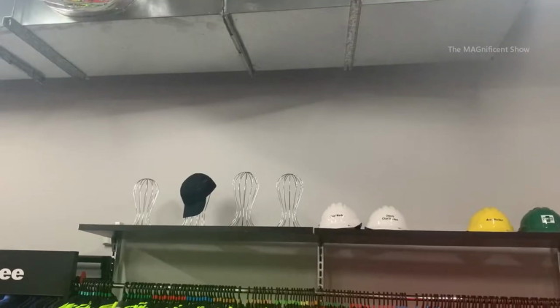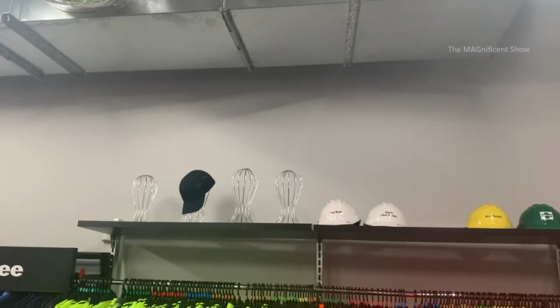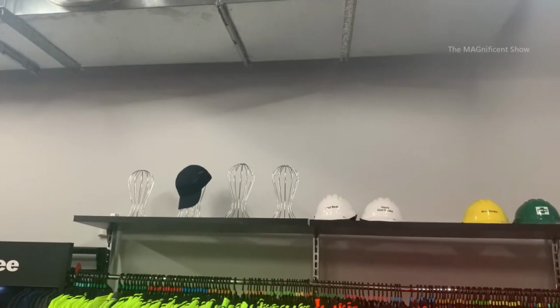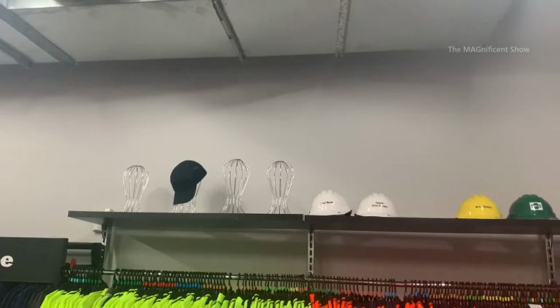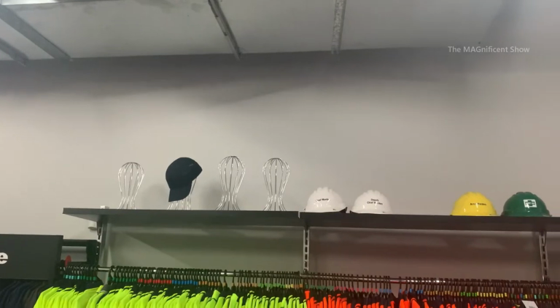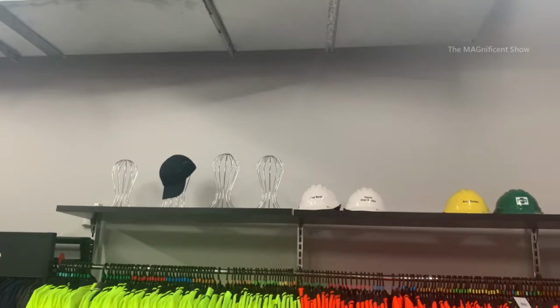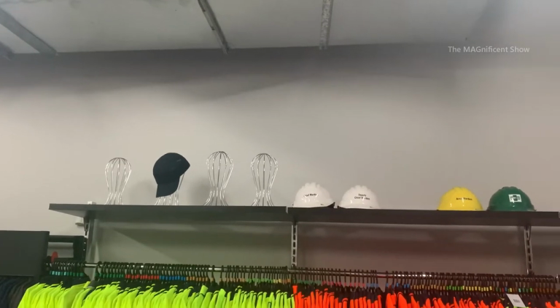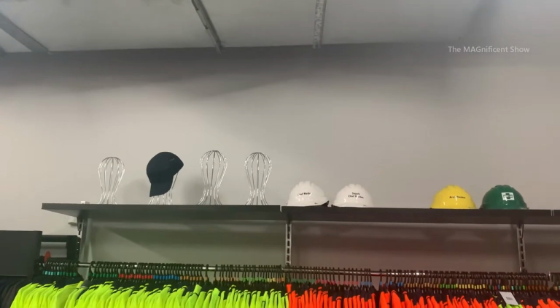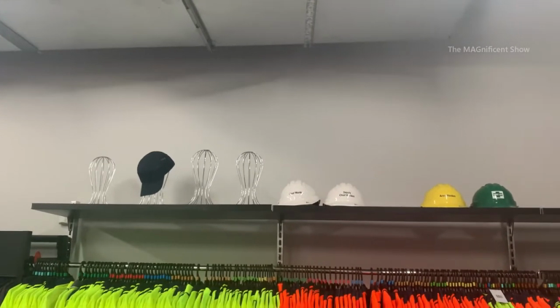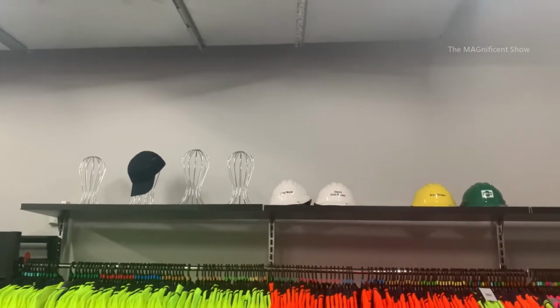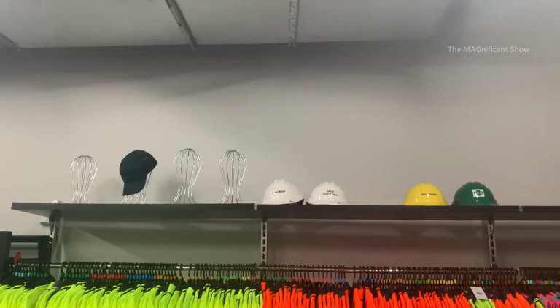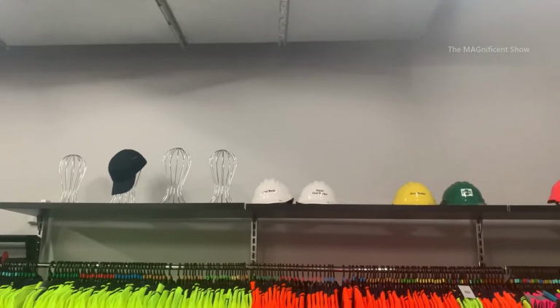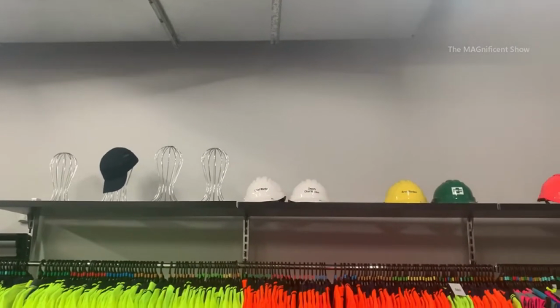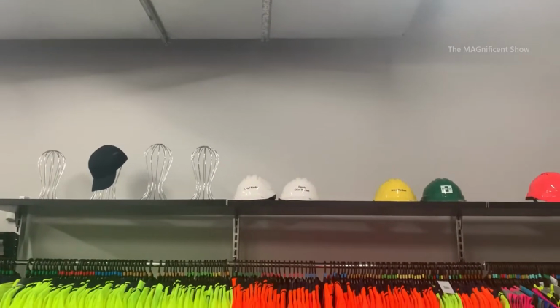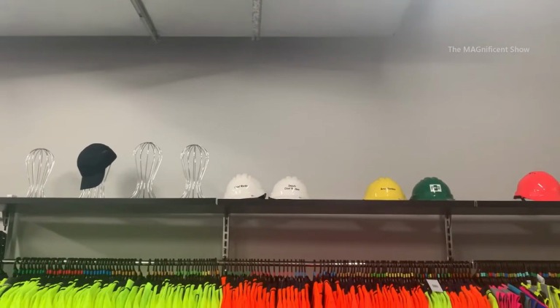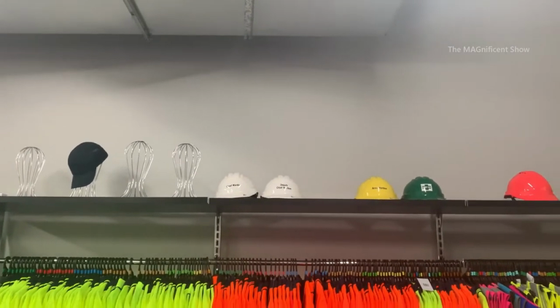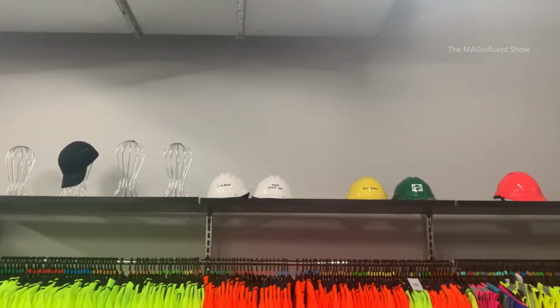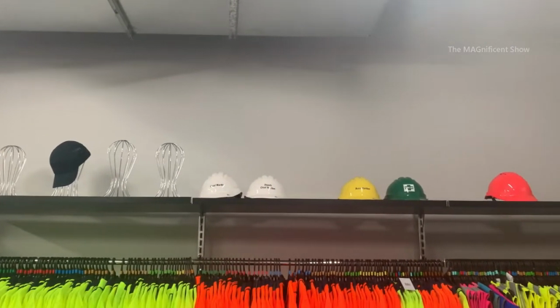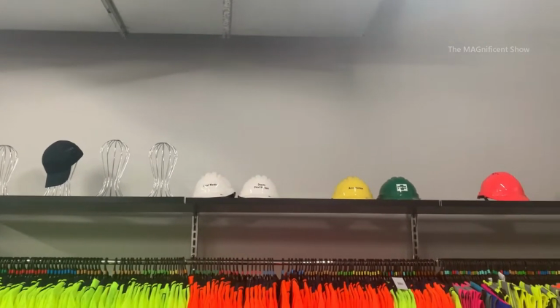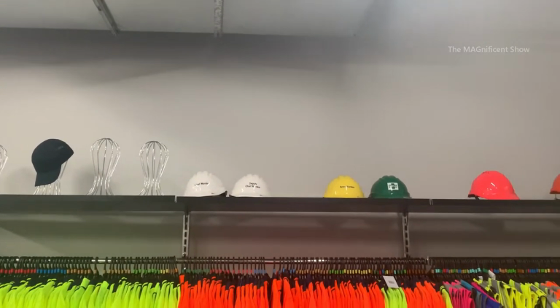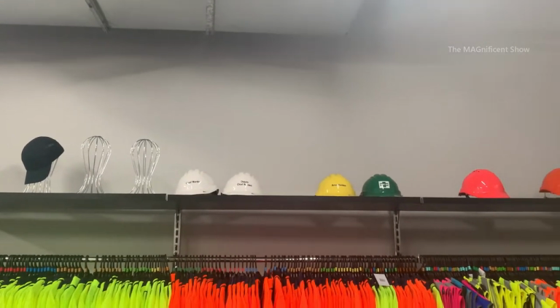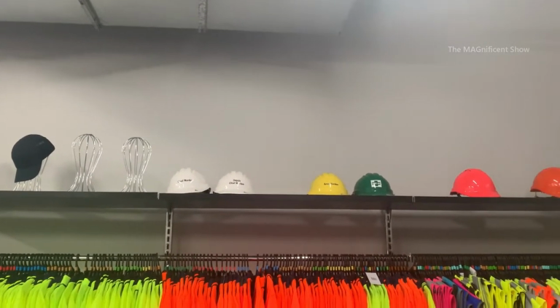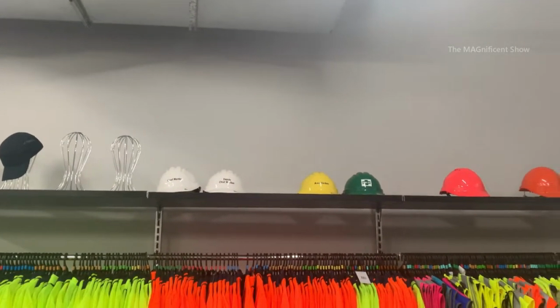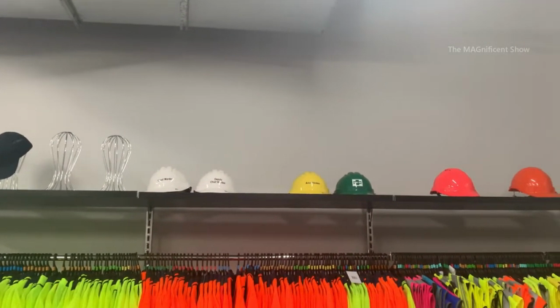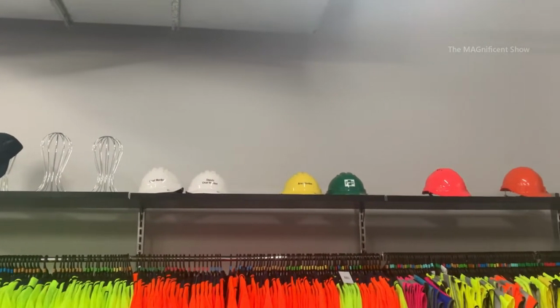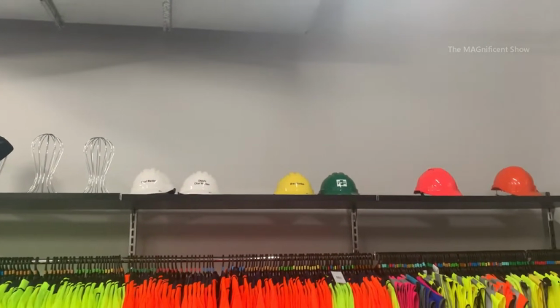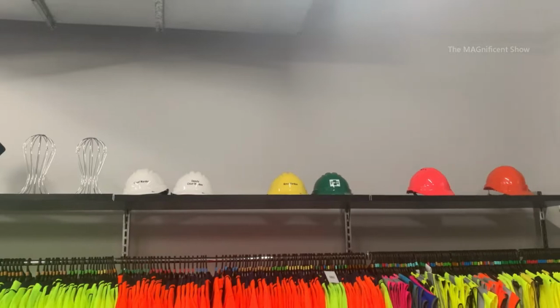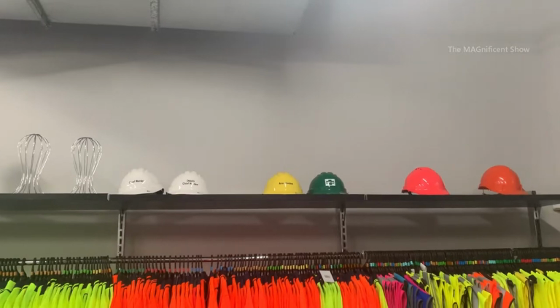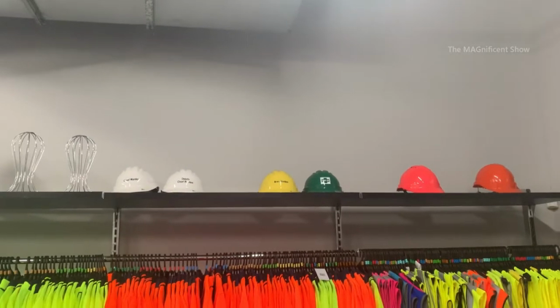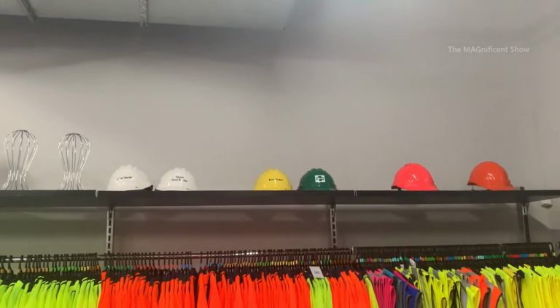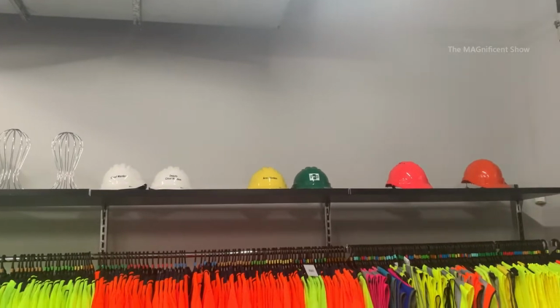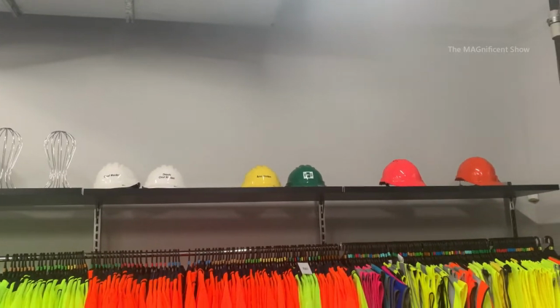As you can see on the top shelf, they are having hard hats, and this is a very important part of this video. They are mostly used in the construction industry.